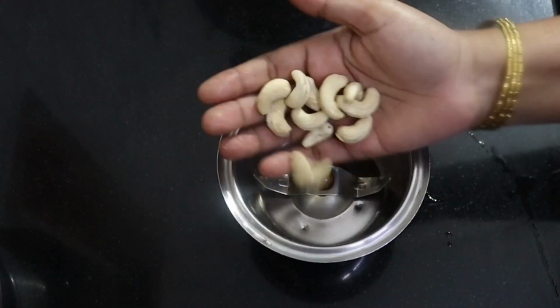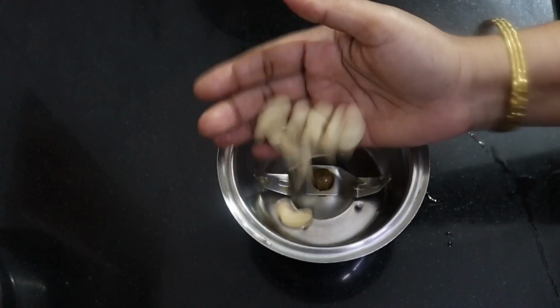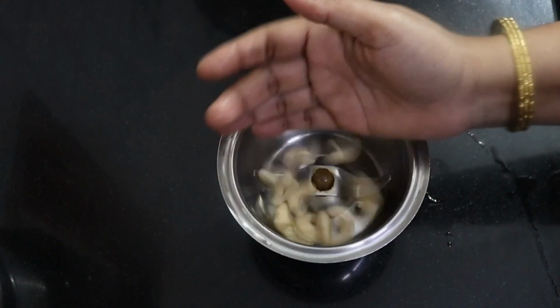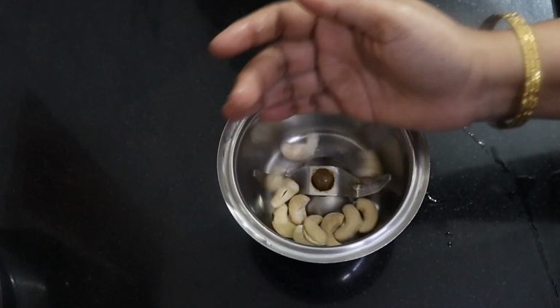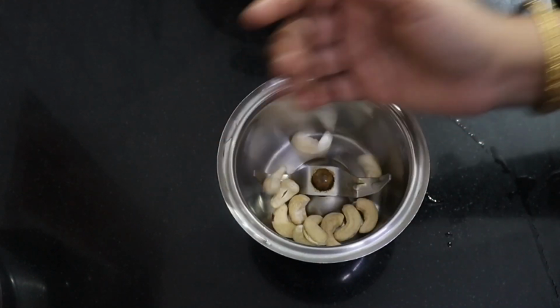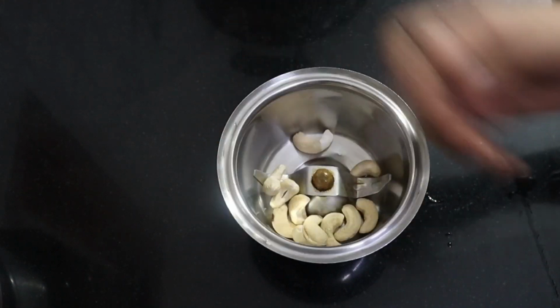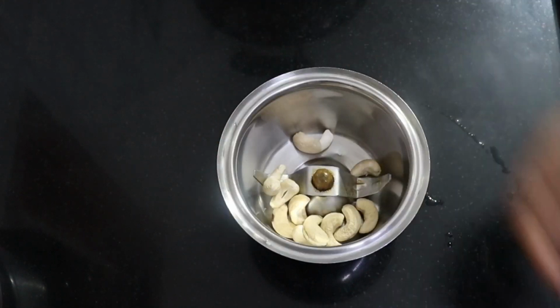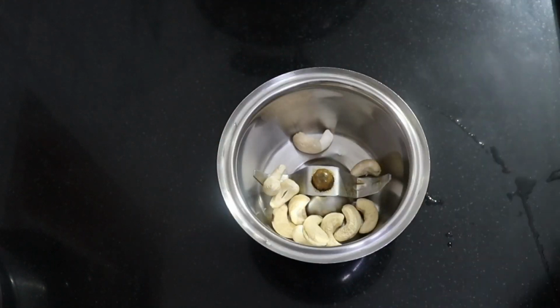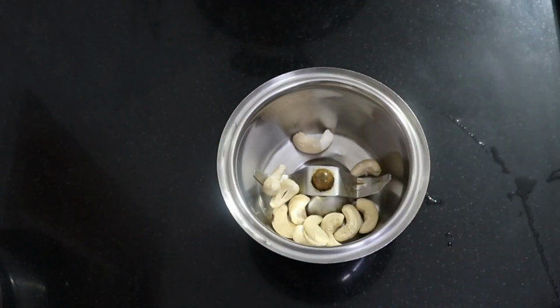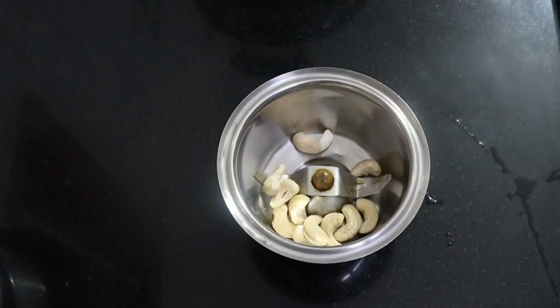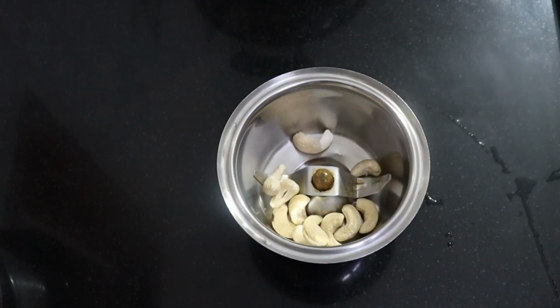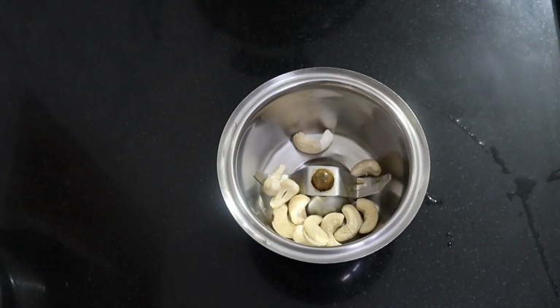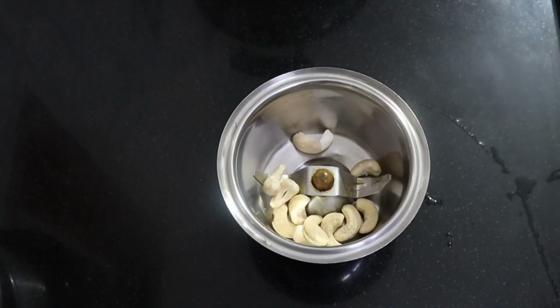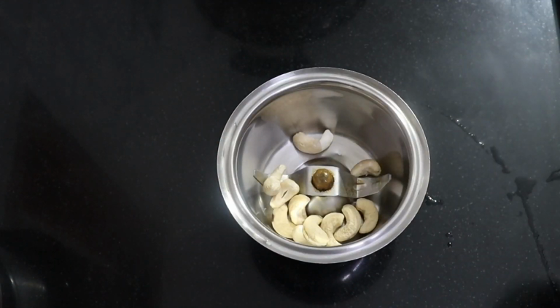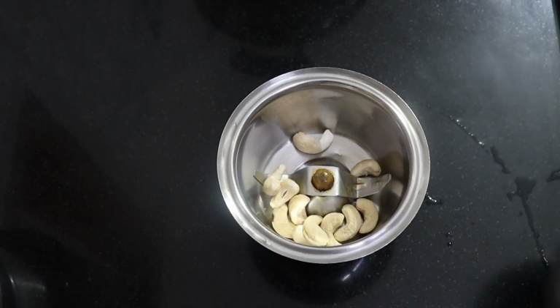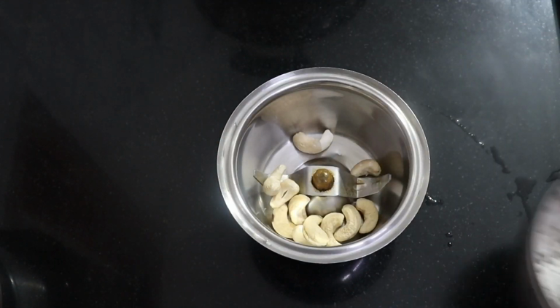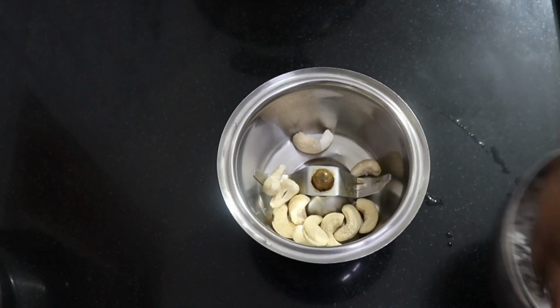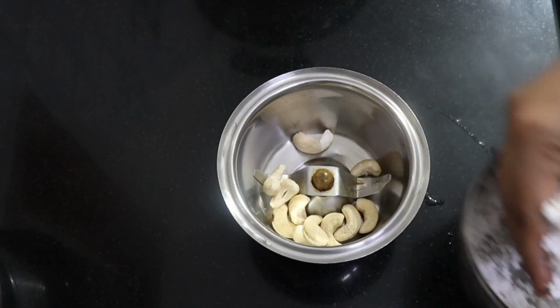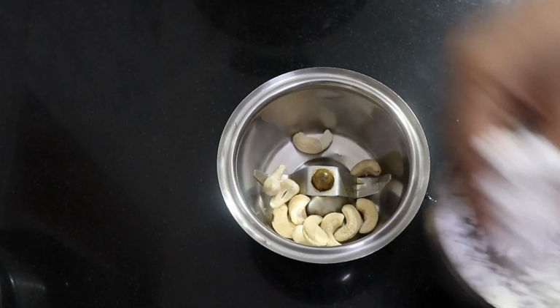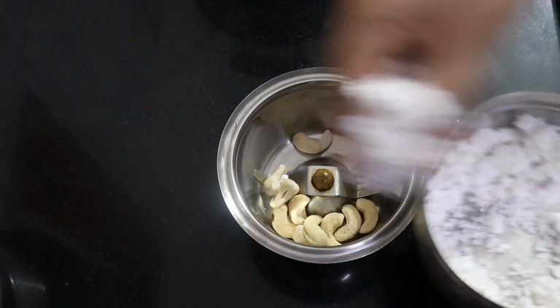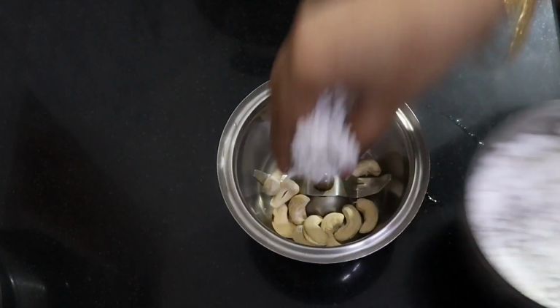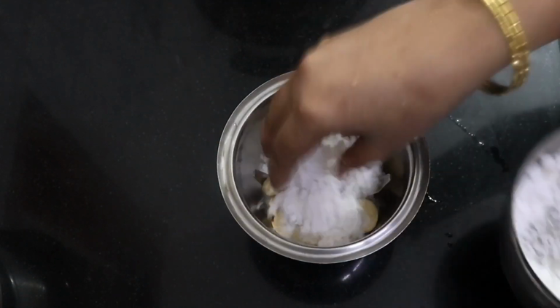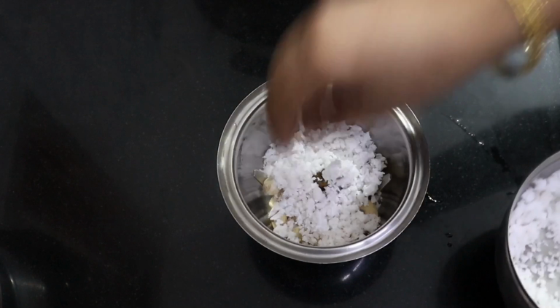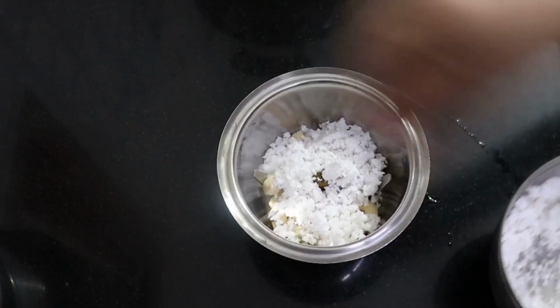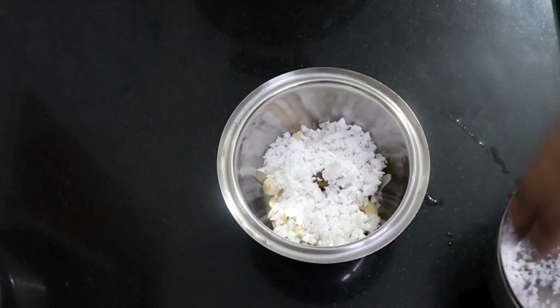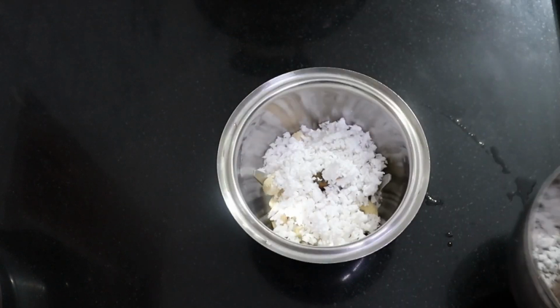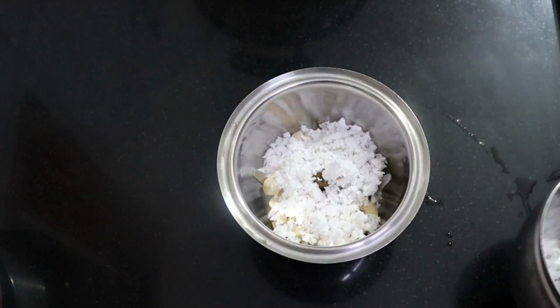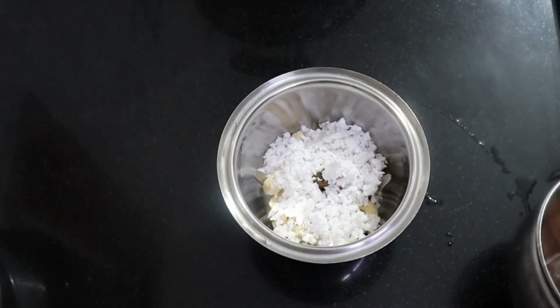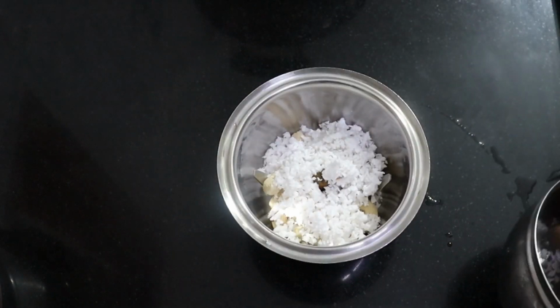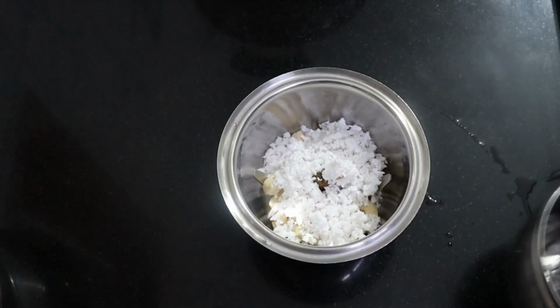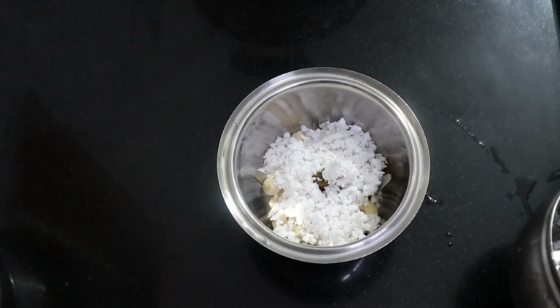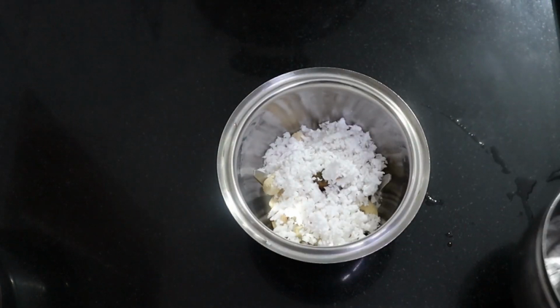Now the dough is made. Since this dough is very easy, take 10 dough.